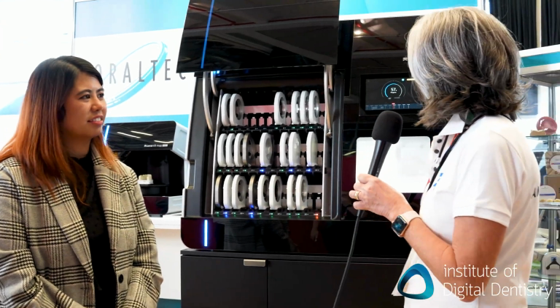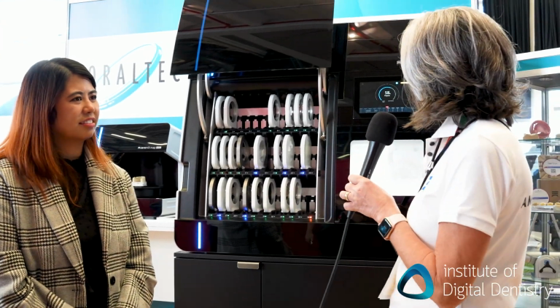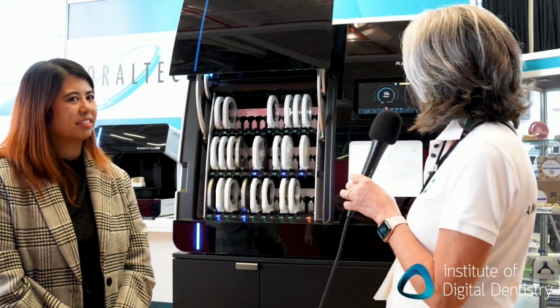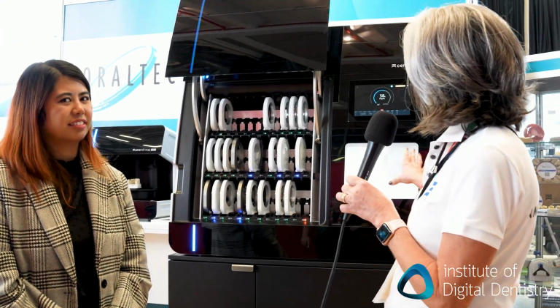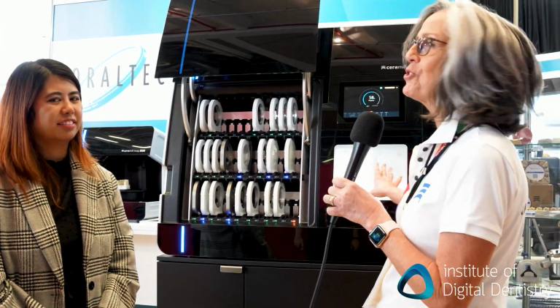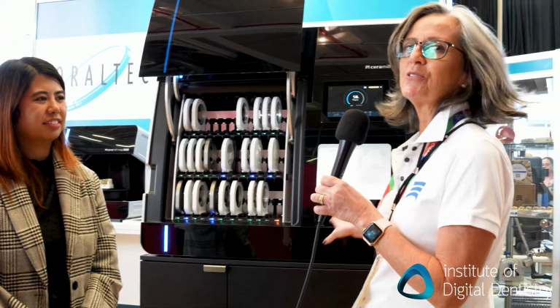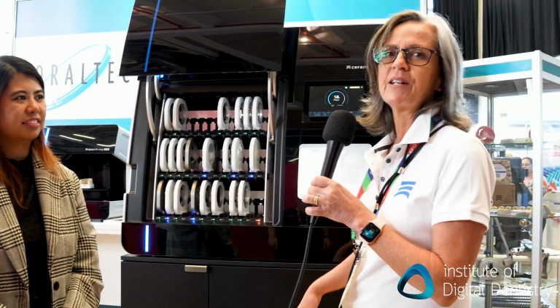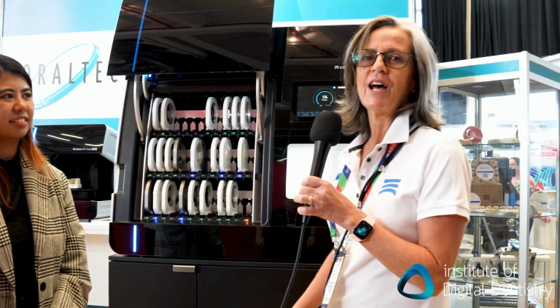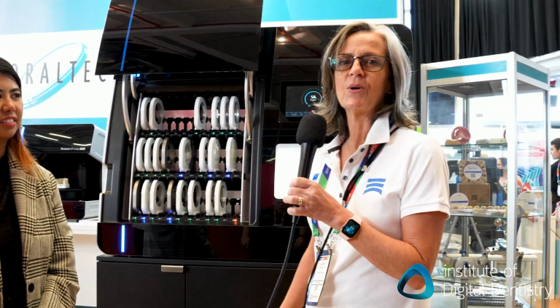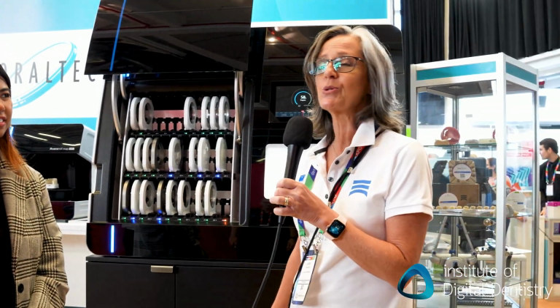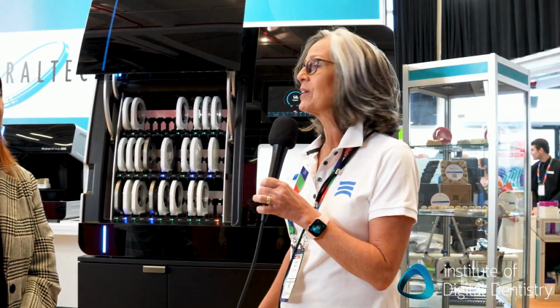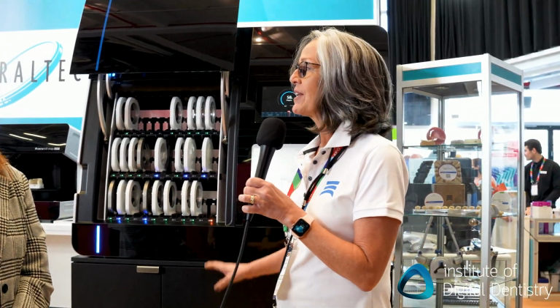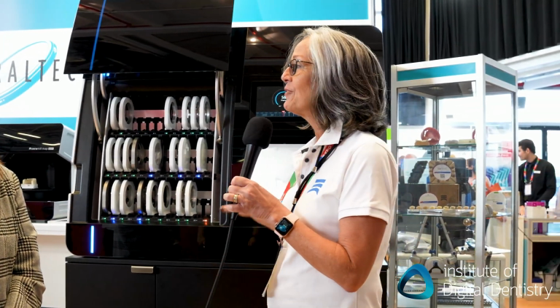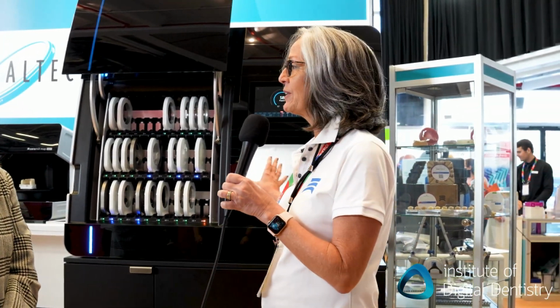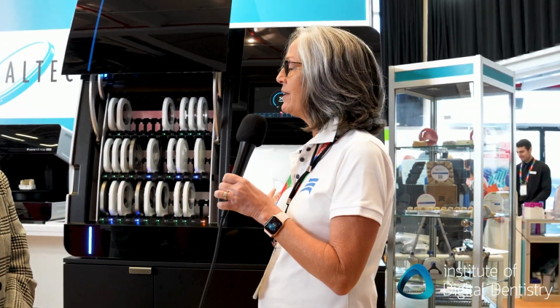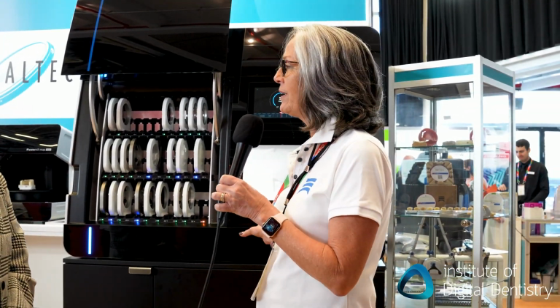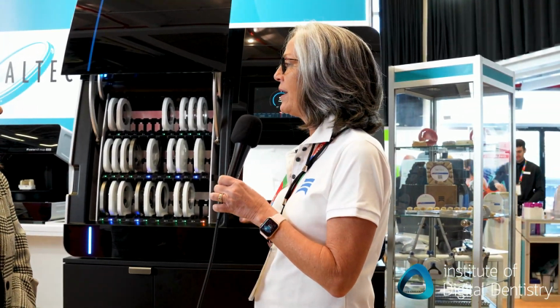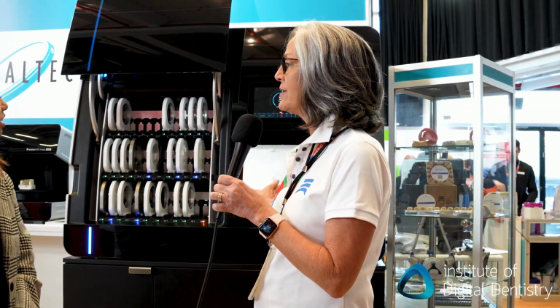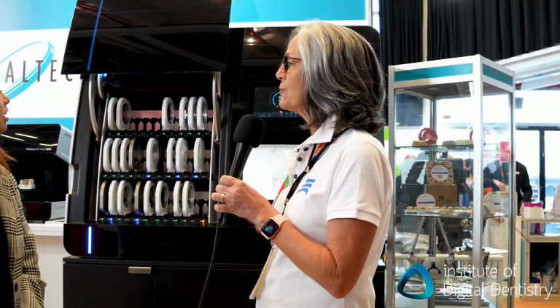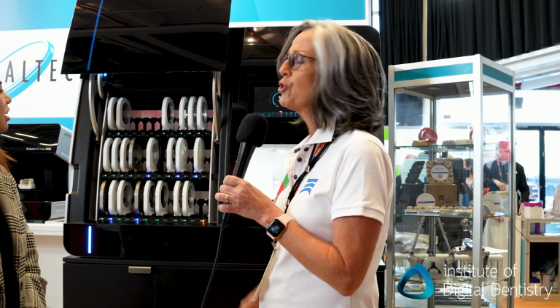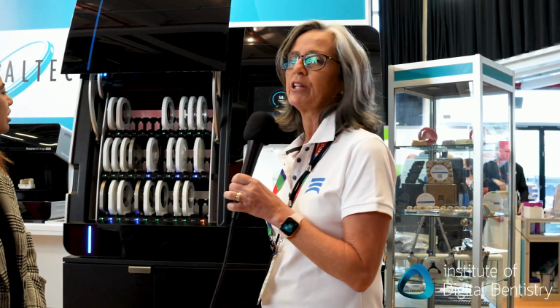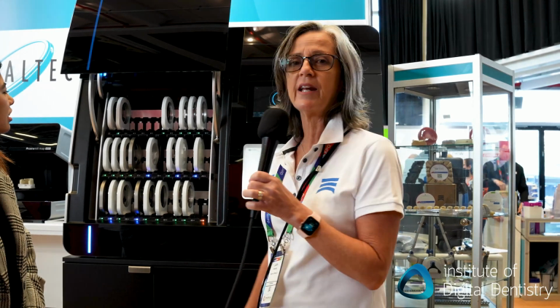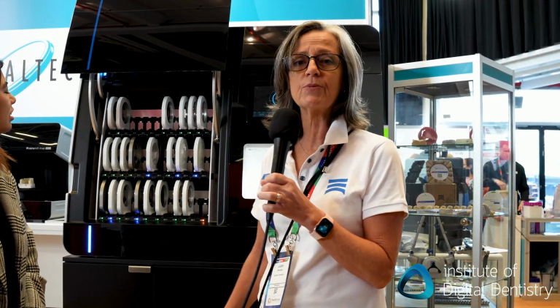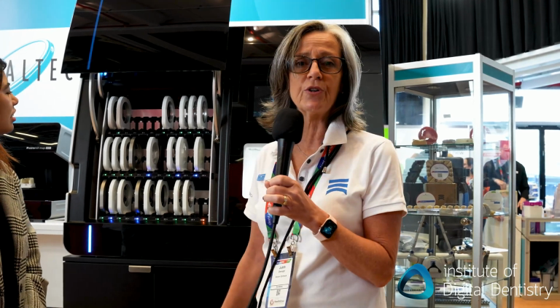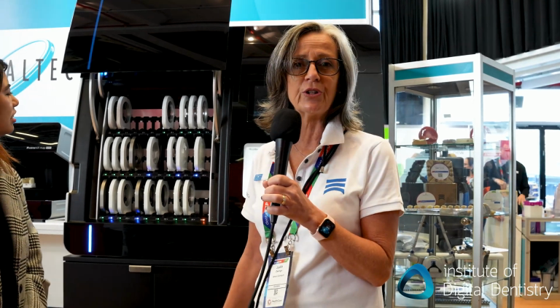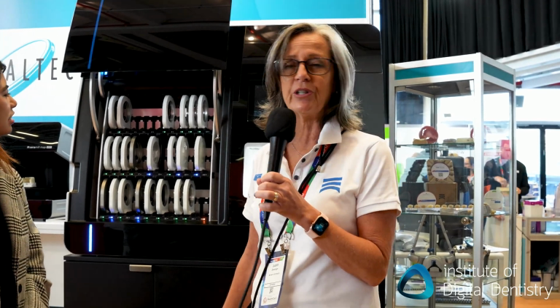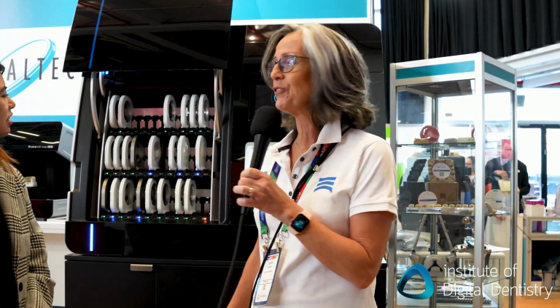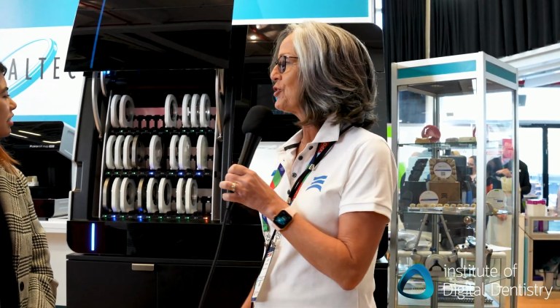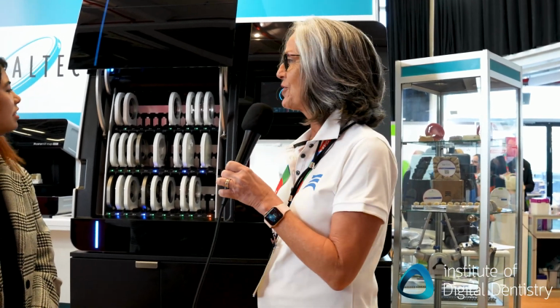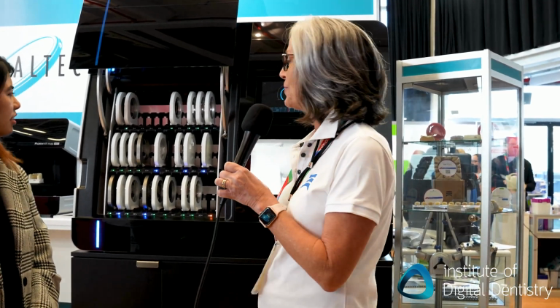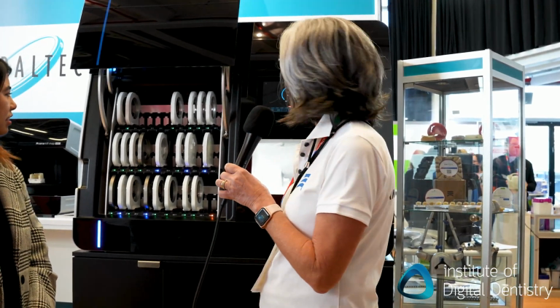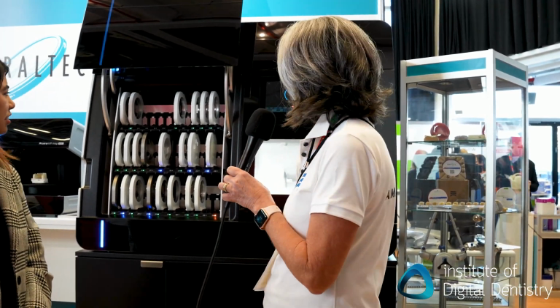The machine right now is doing a self-cleaning and washing, and that's one of the unique features of the machine.